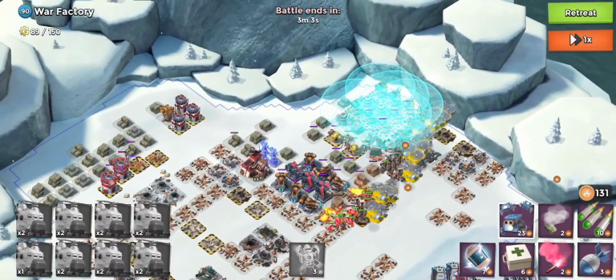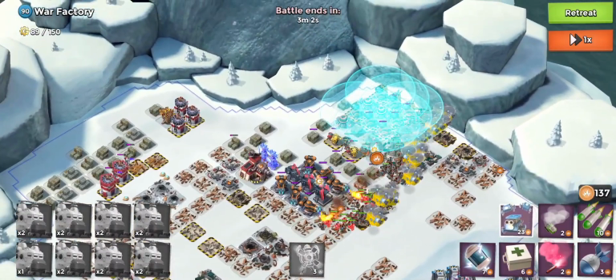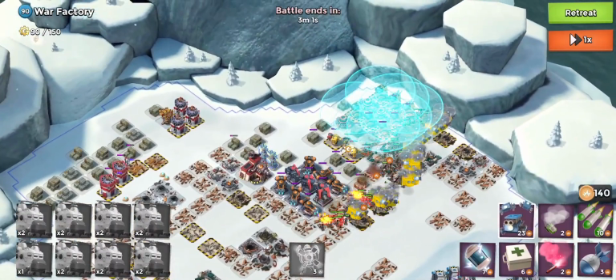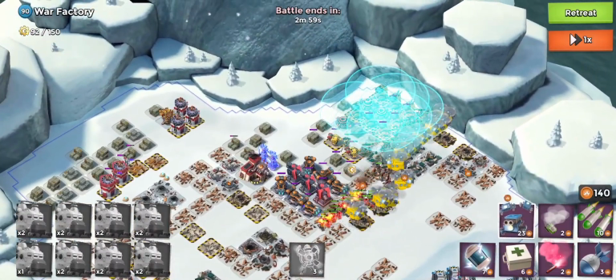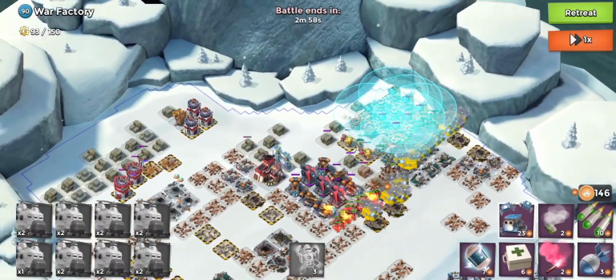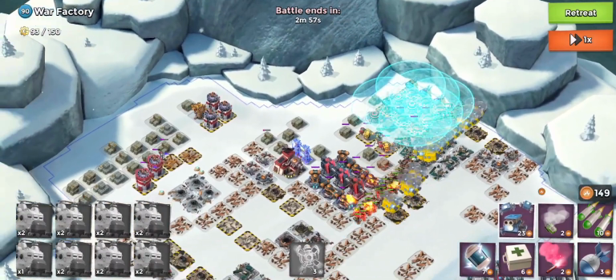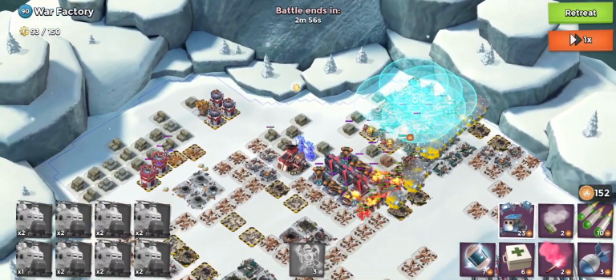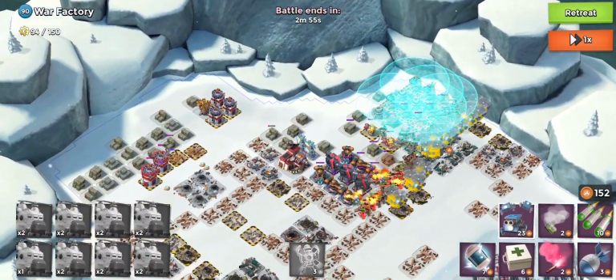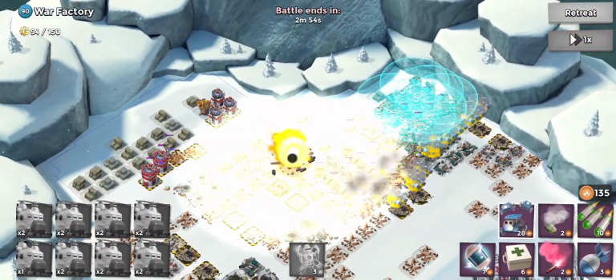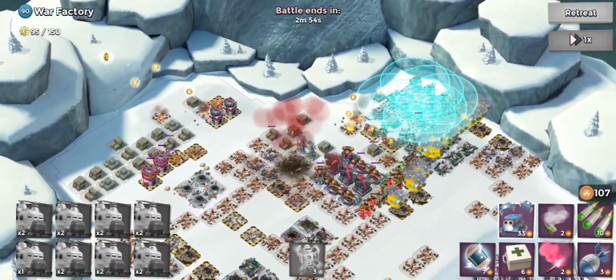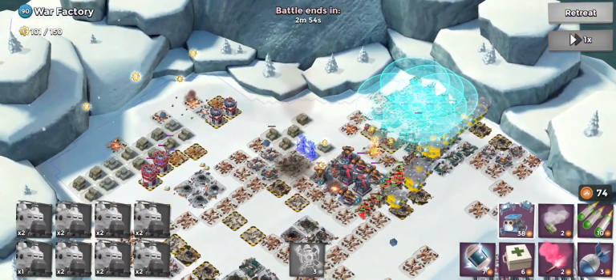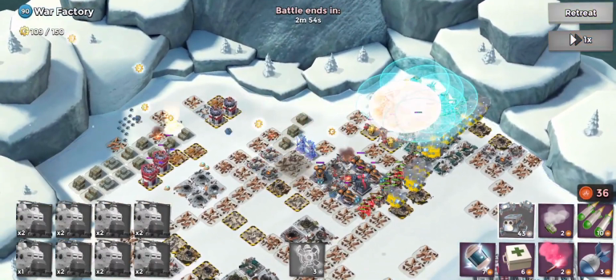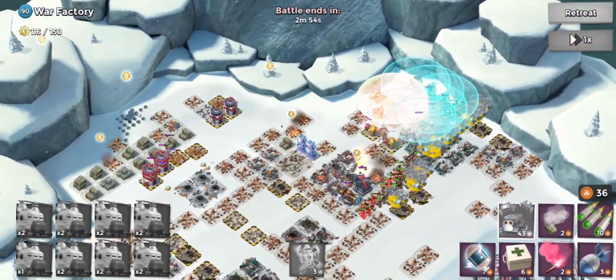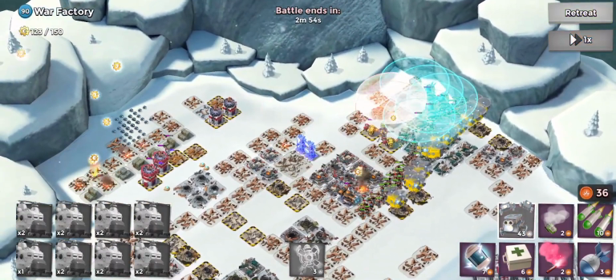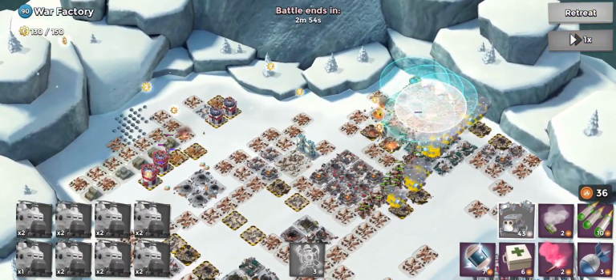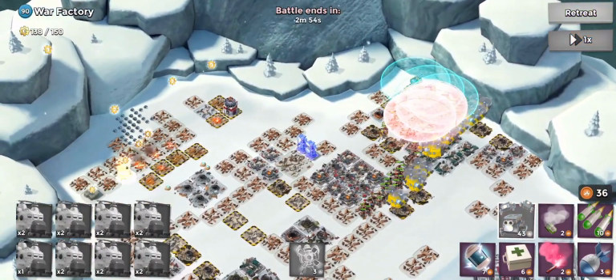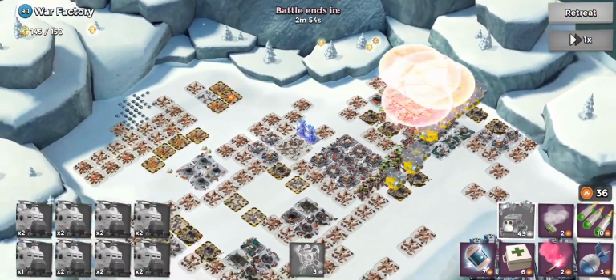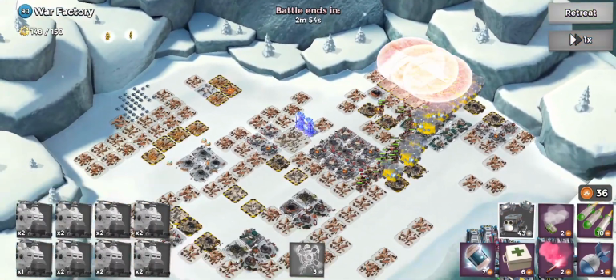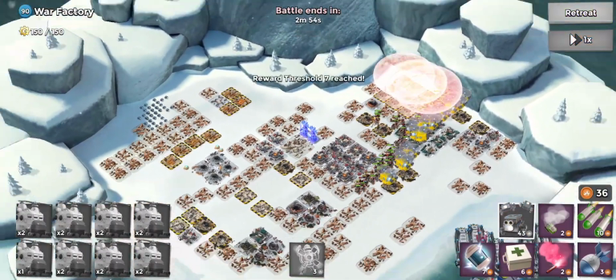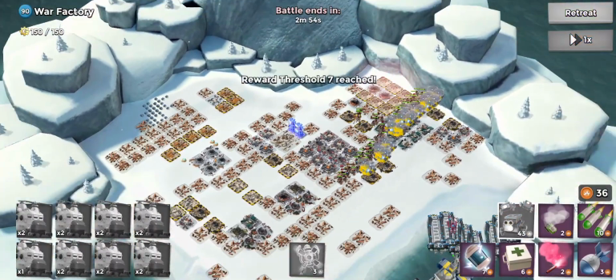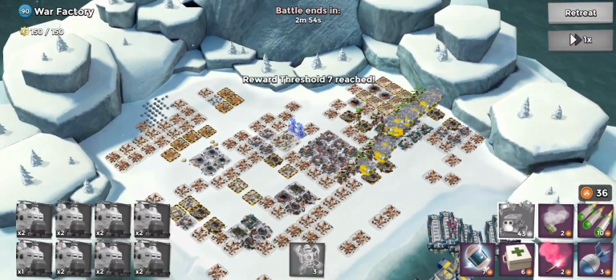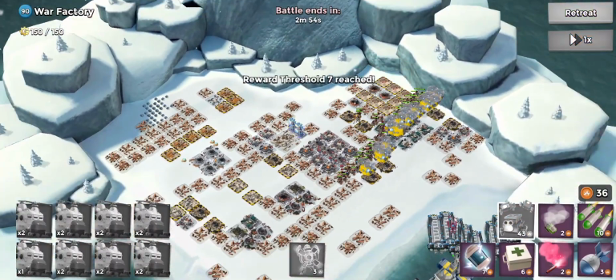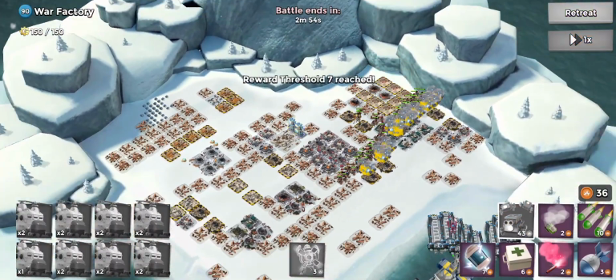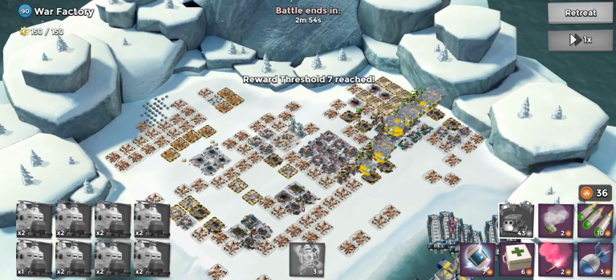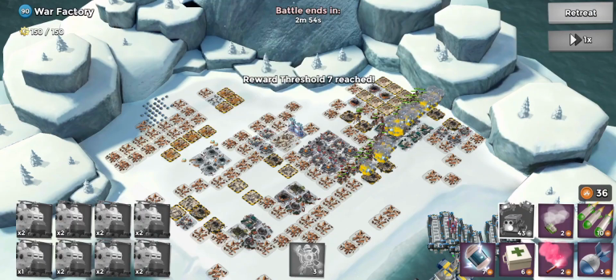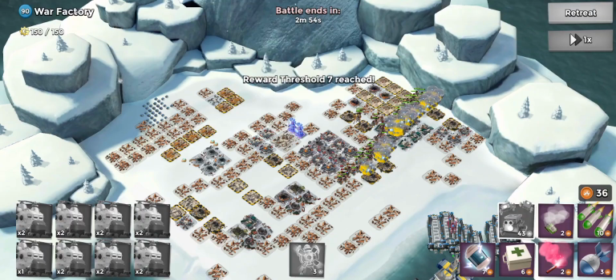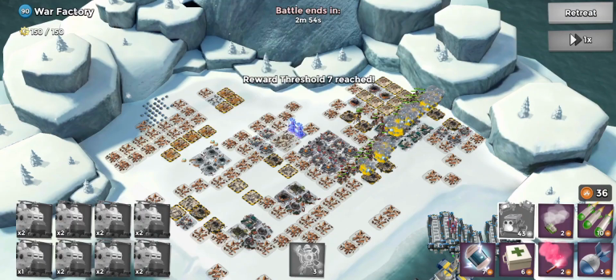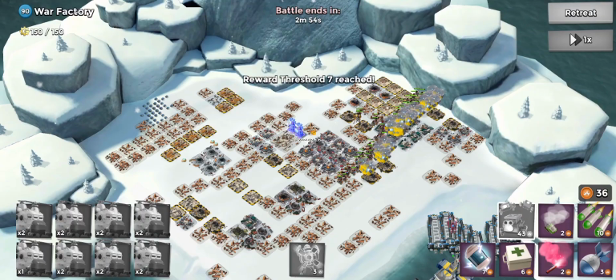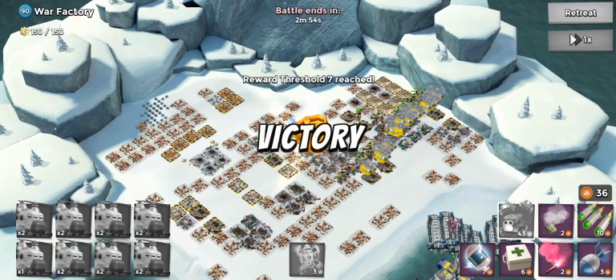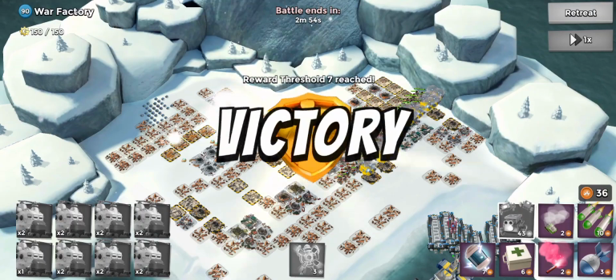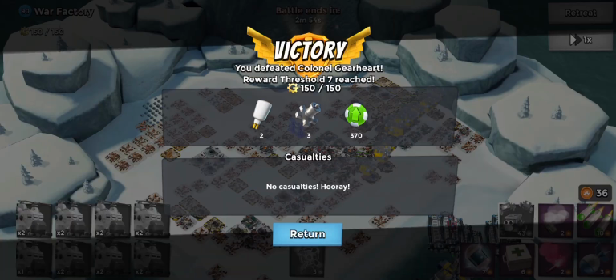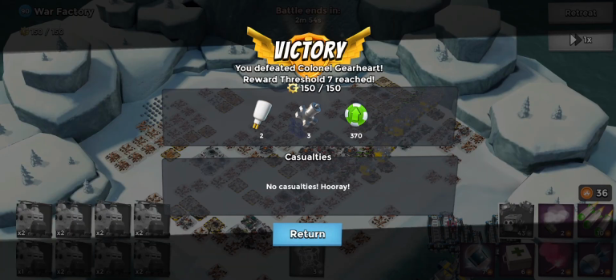Take out some of these mines and go 3x speed once again. Allow the heavies to build up and just crush Gearheart's base. We've already taken down the base — that's fine.